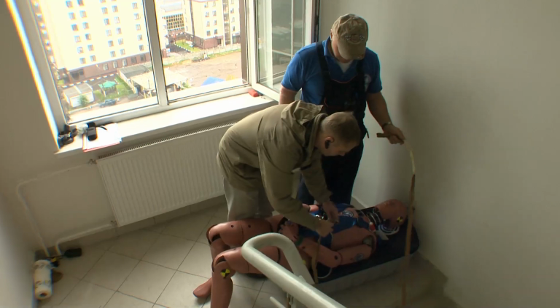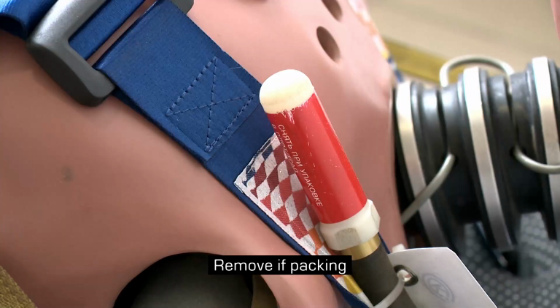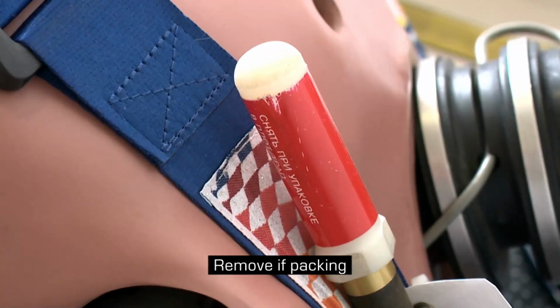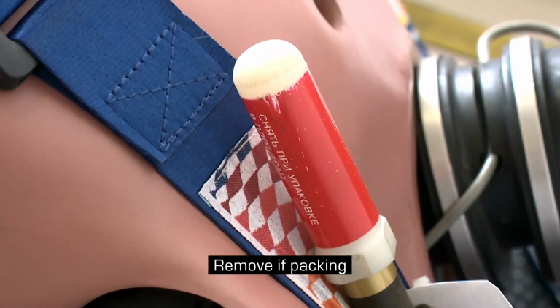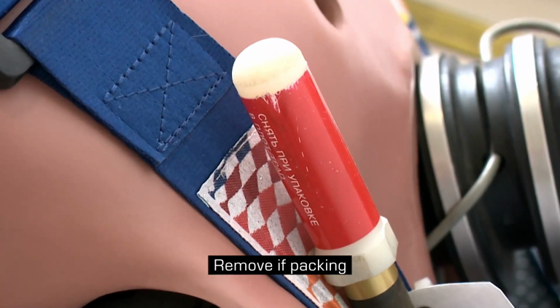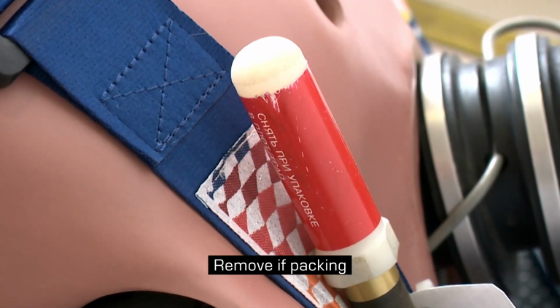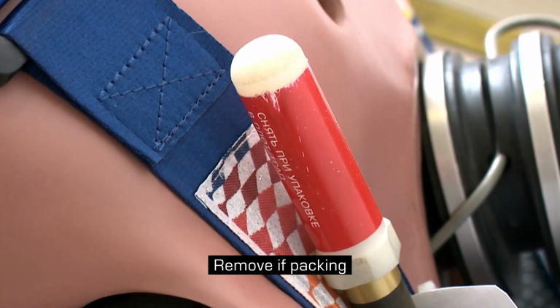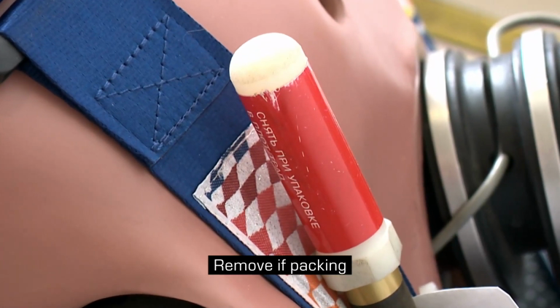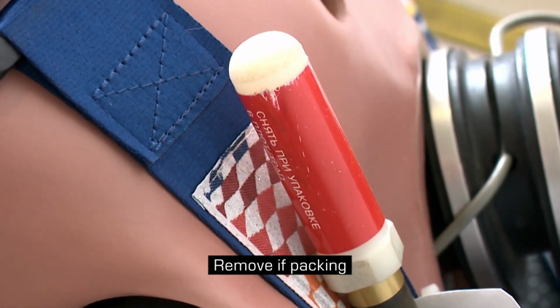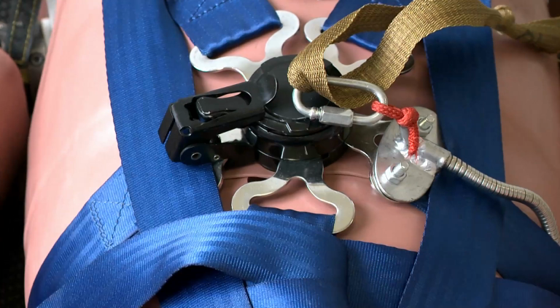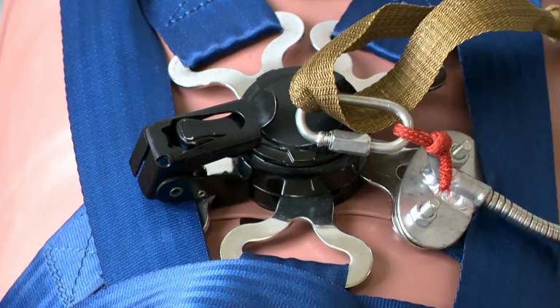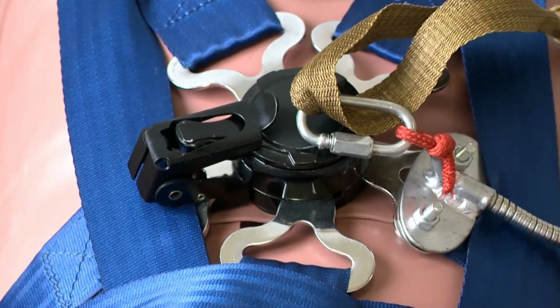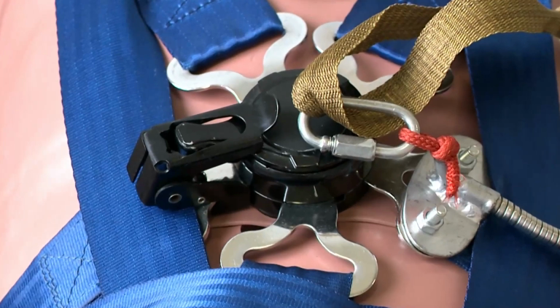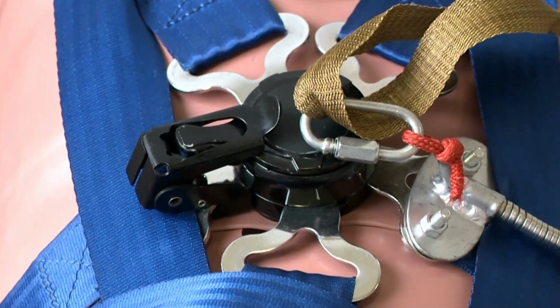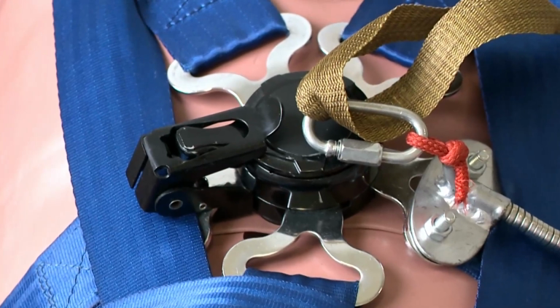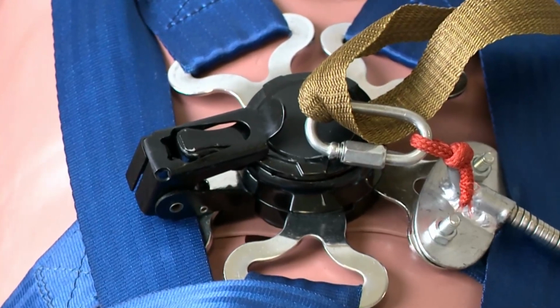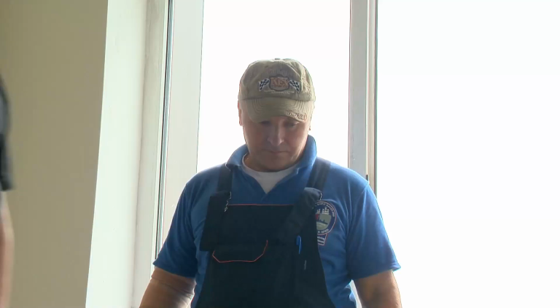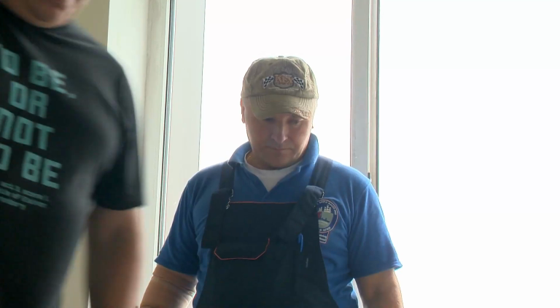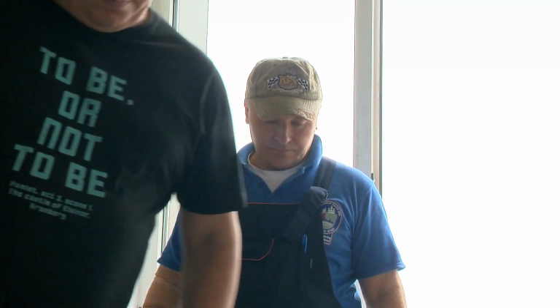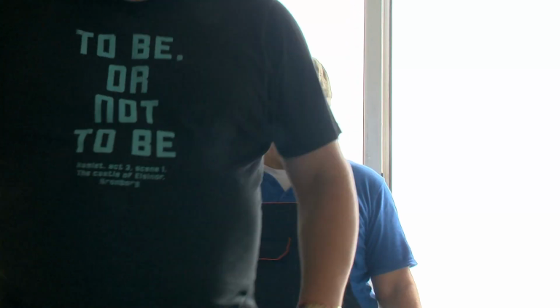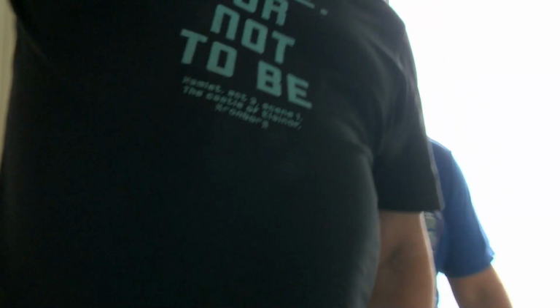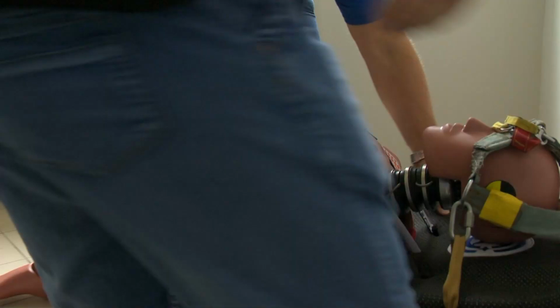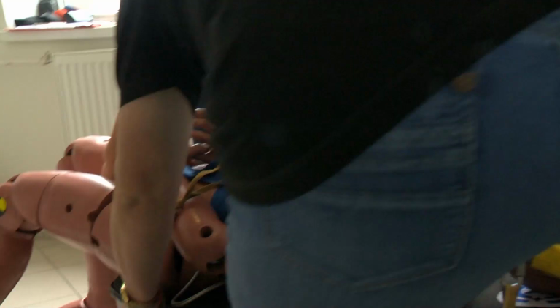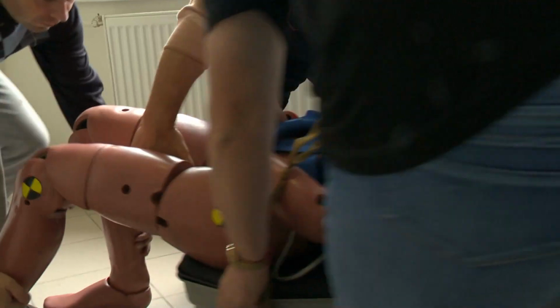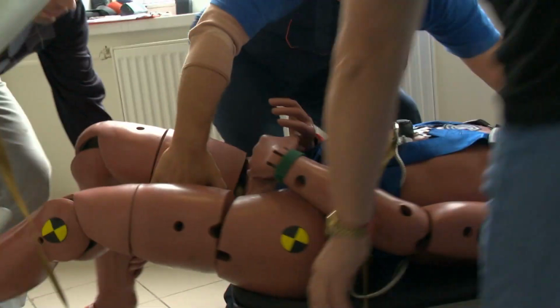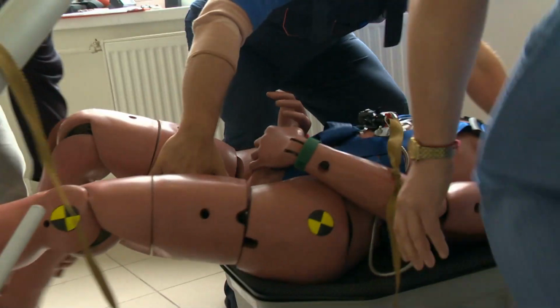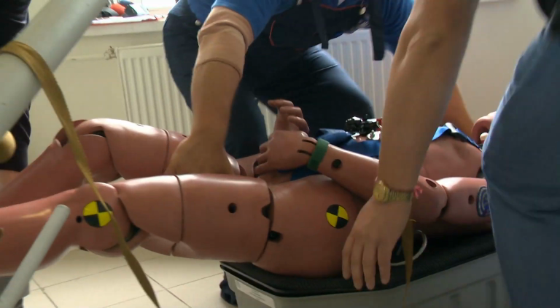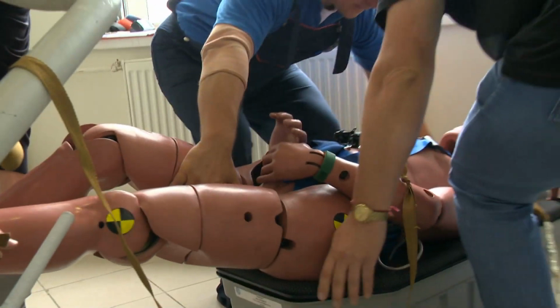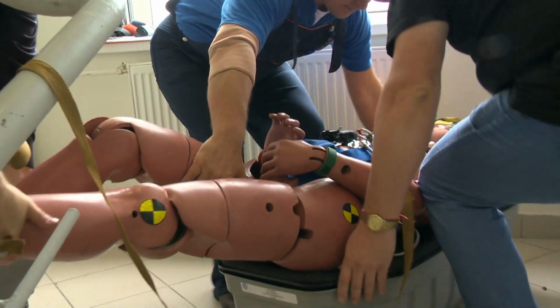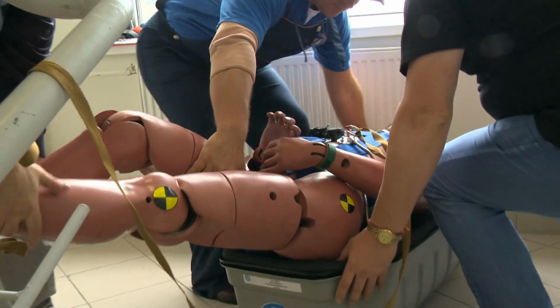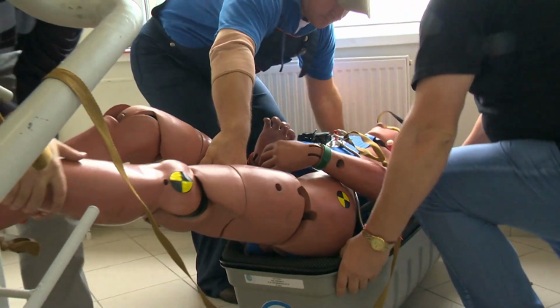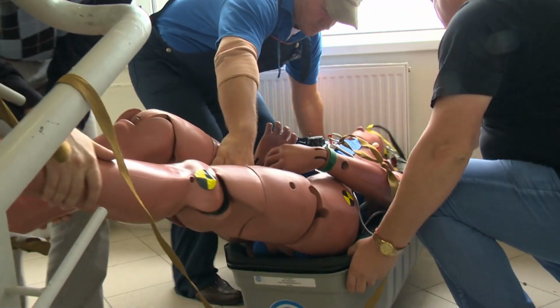Well, enough introductory words. It's time to move on to SPARS testing. We put it on the AMS dummy.